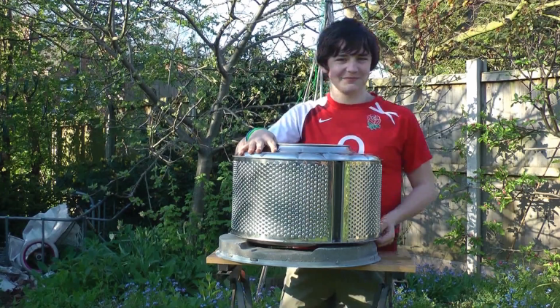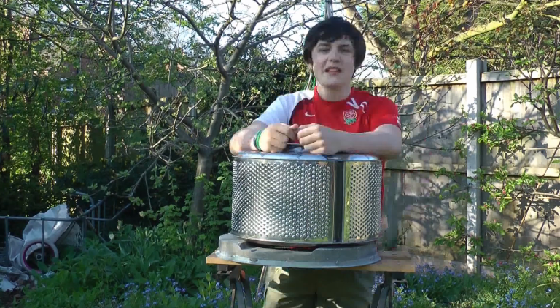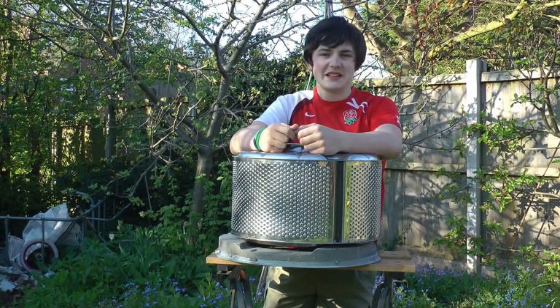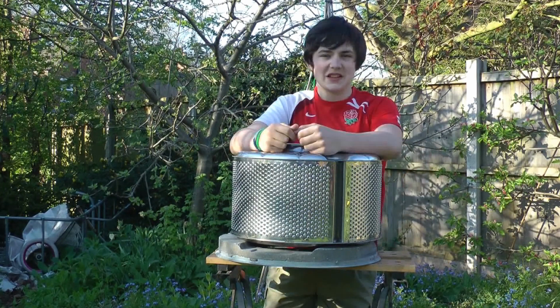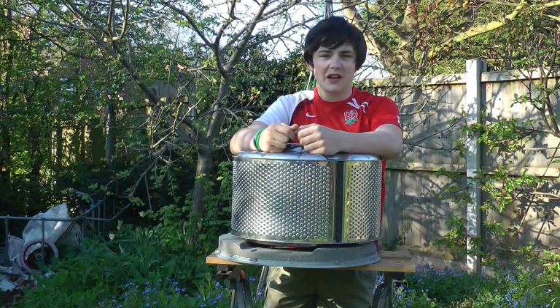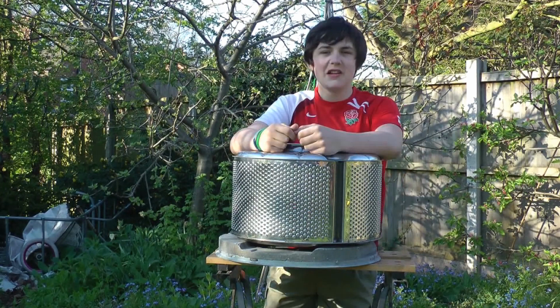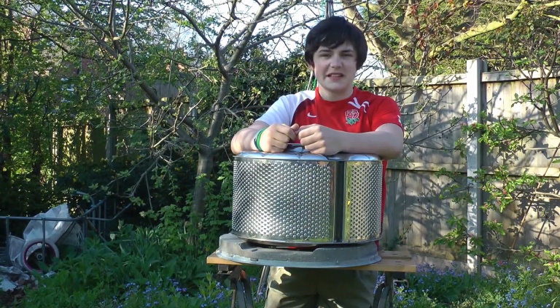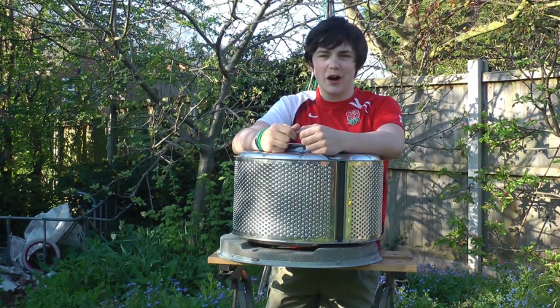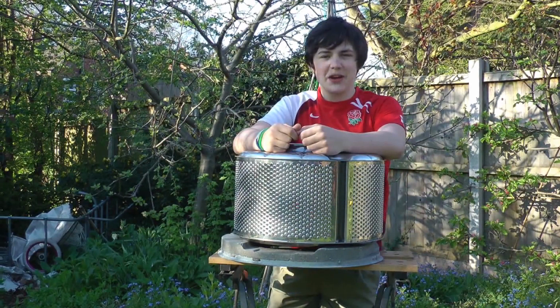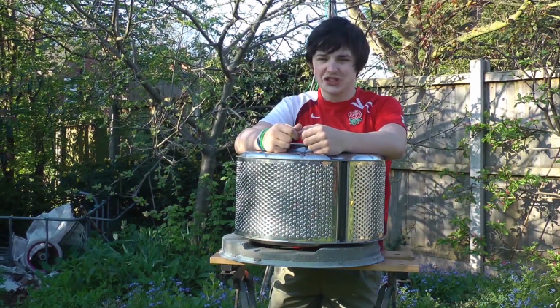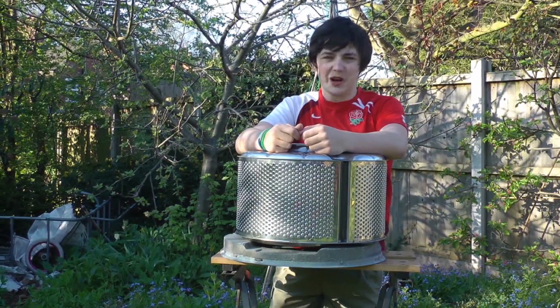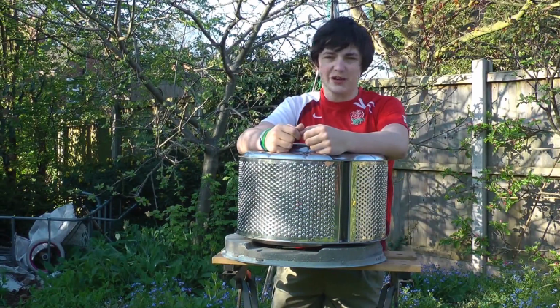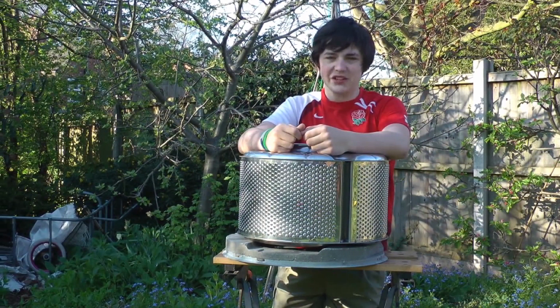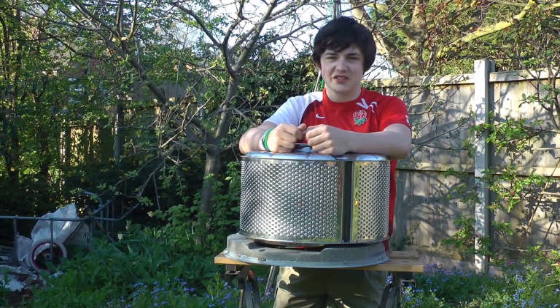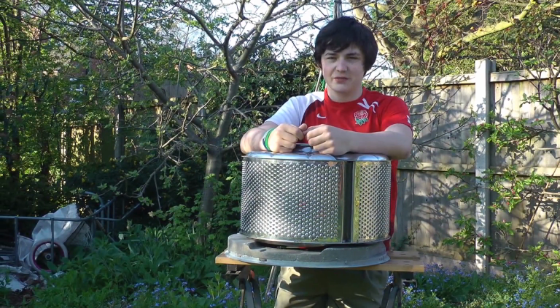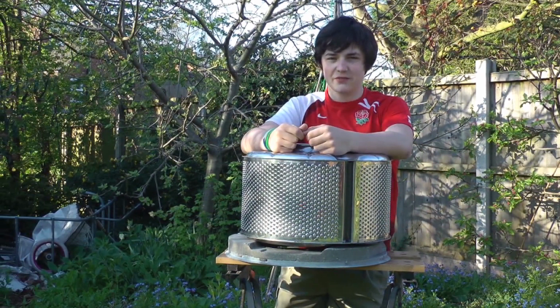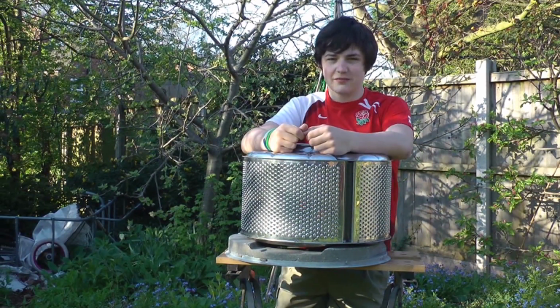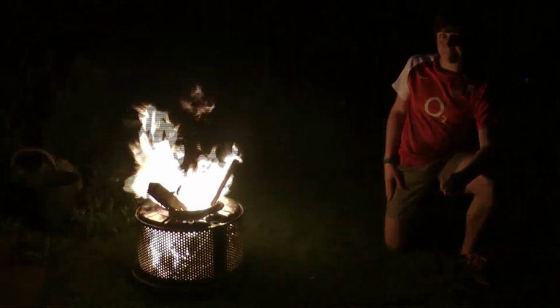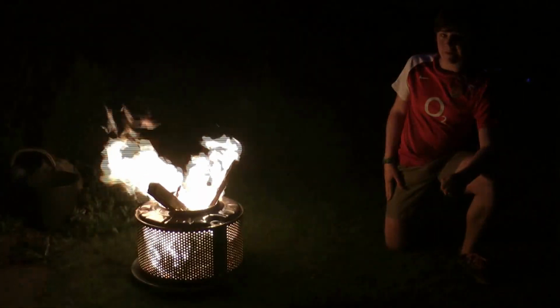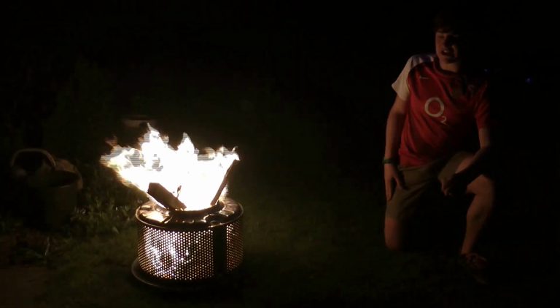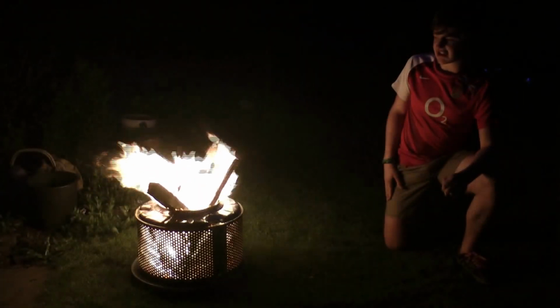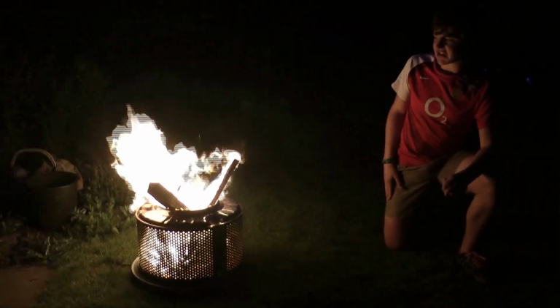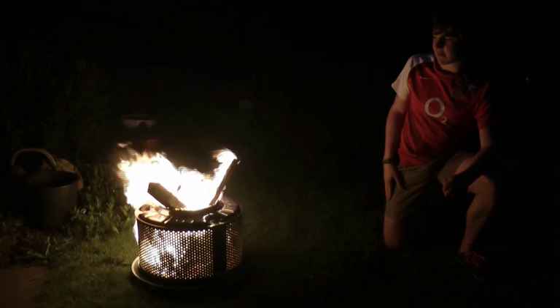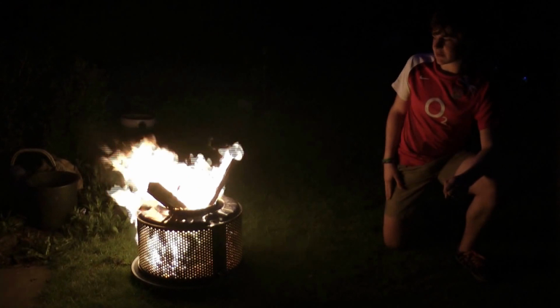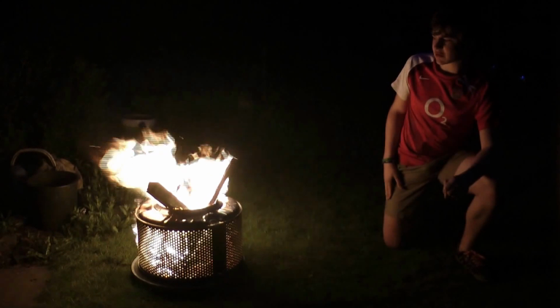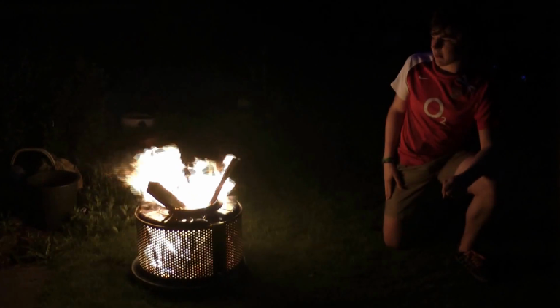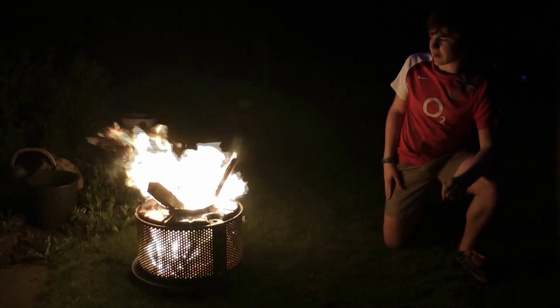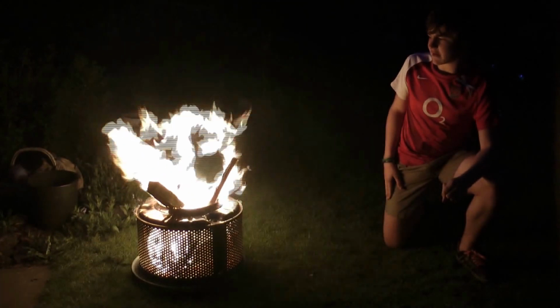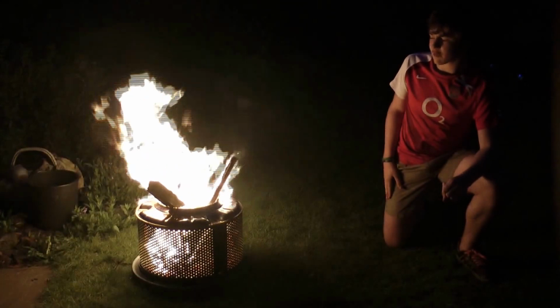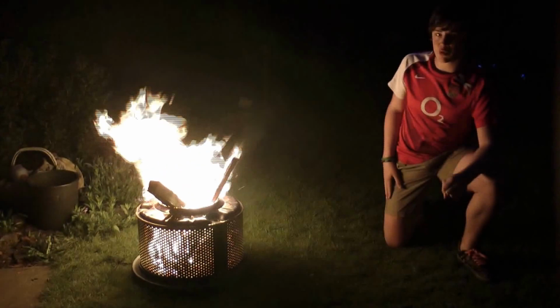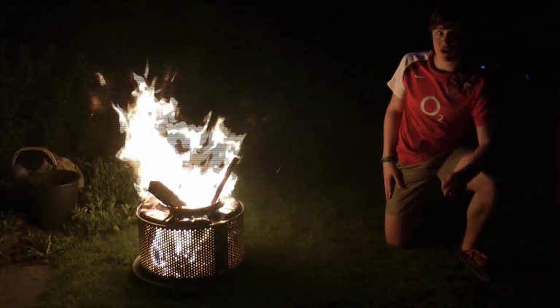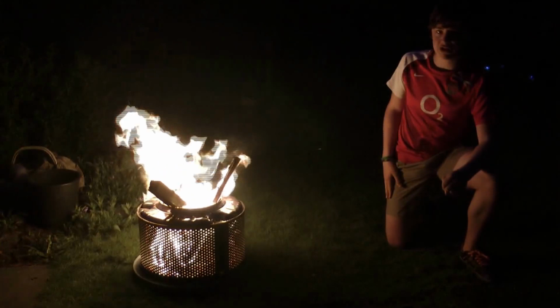Wait till it's dark, light it up and see how it looks. As you can see I put some scrap wood in from the workshop.